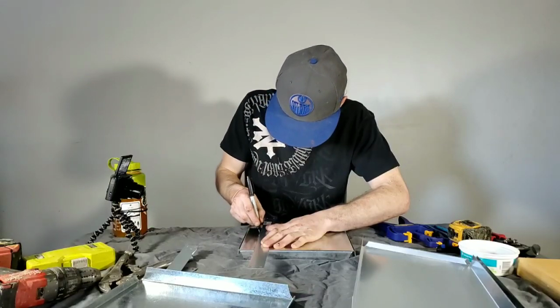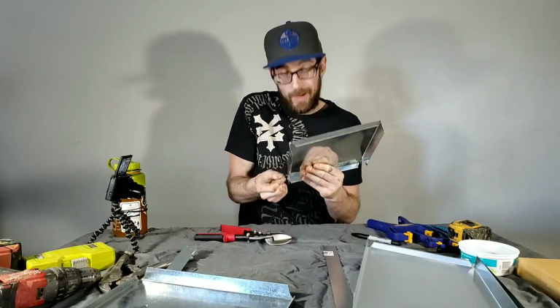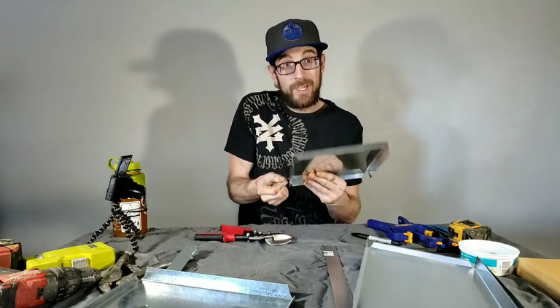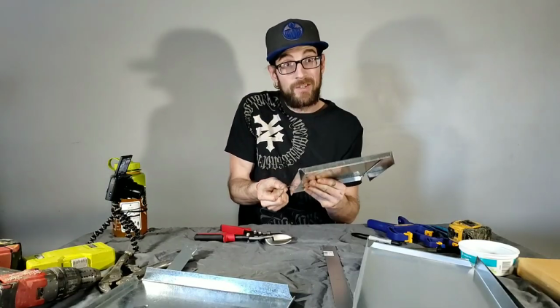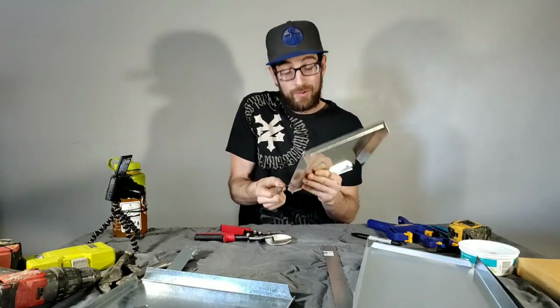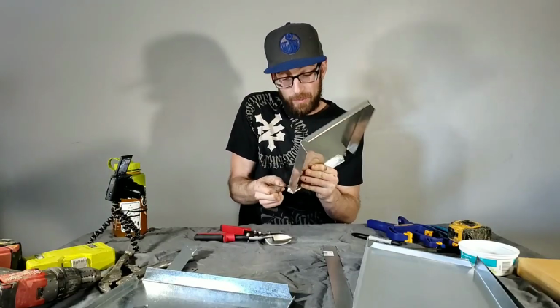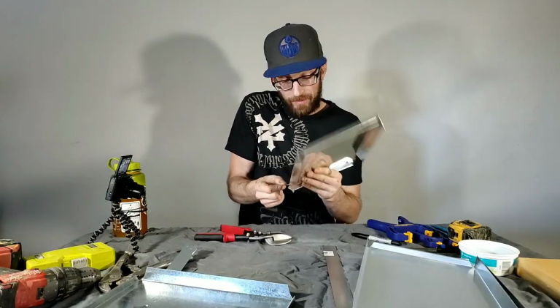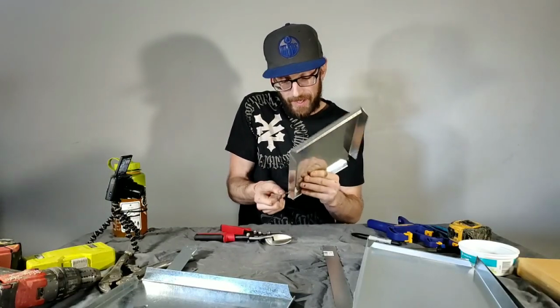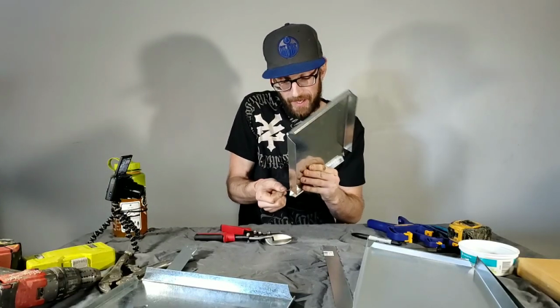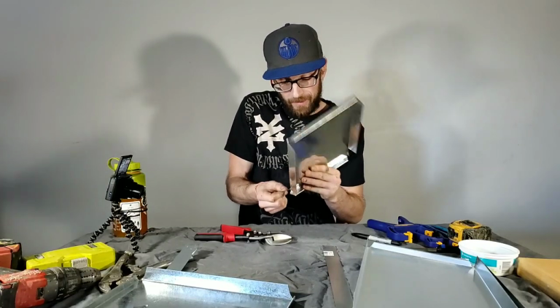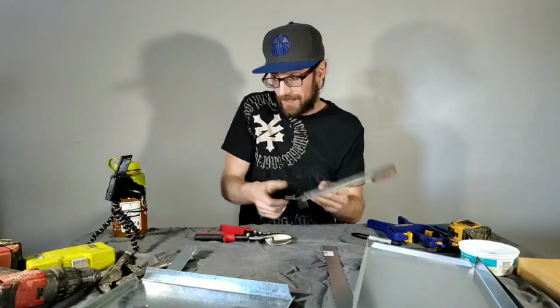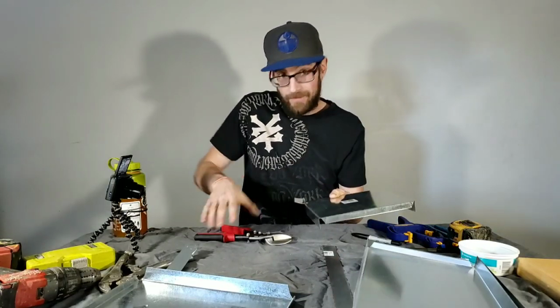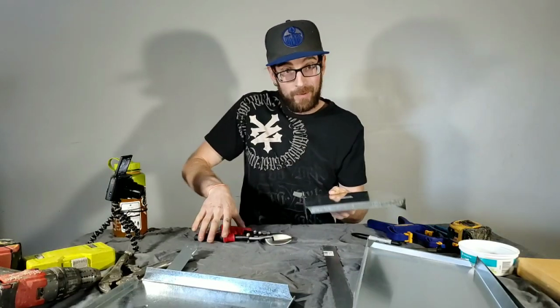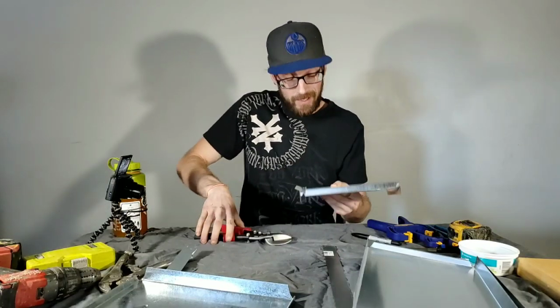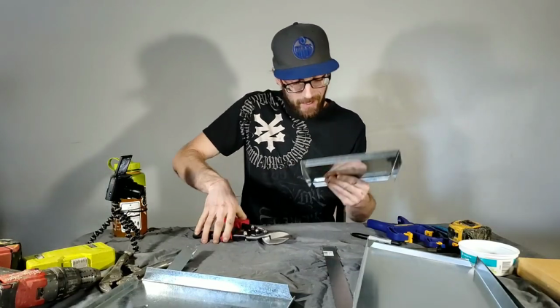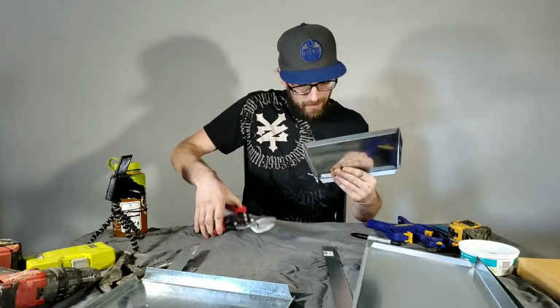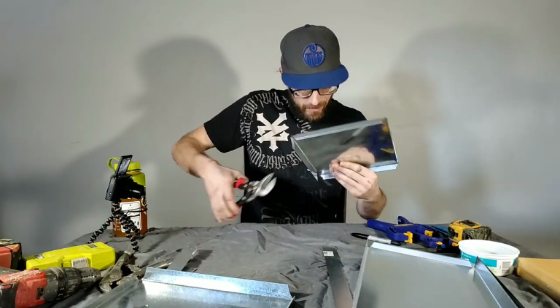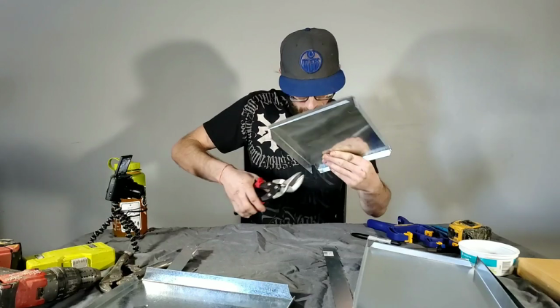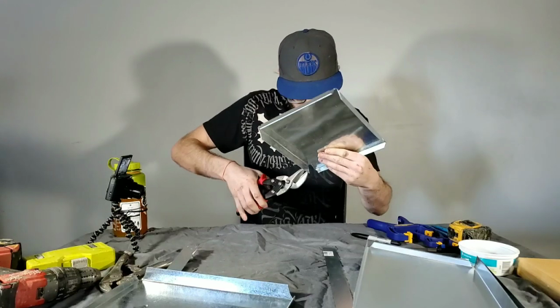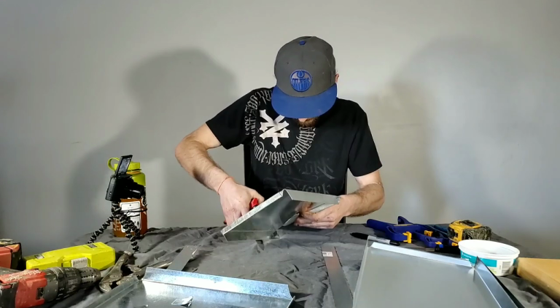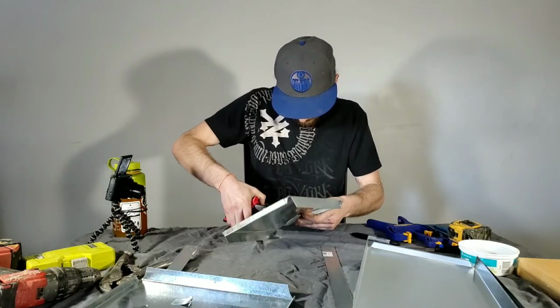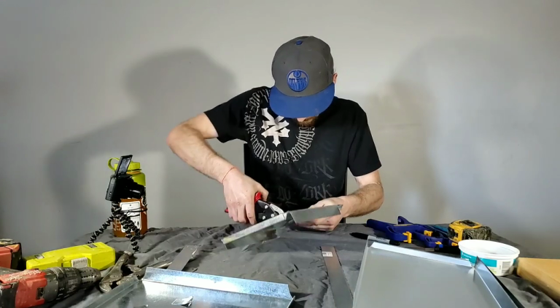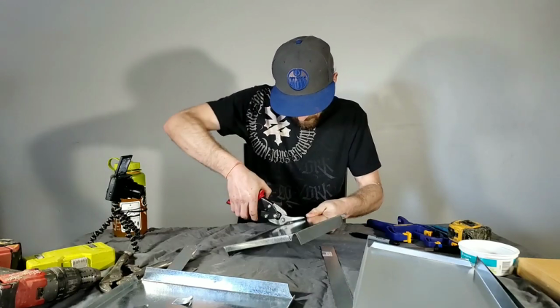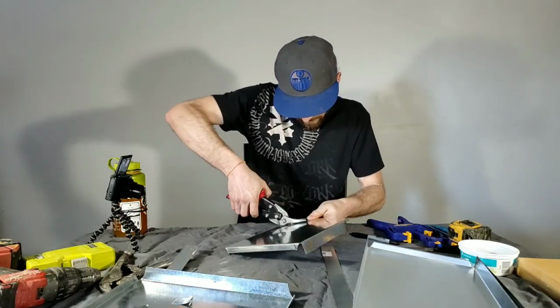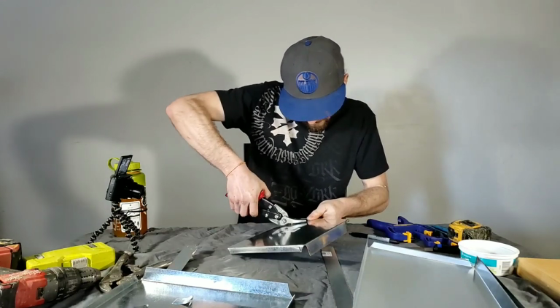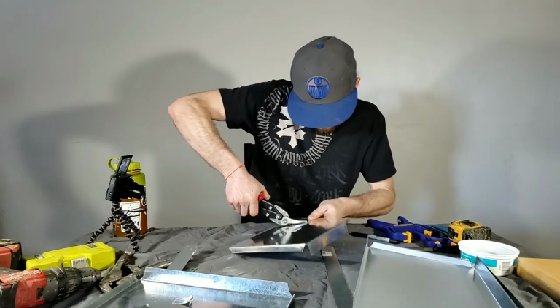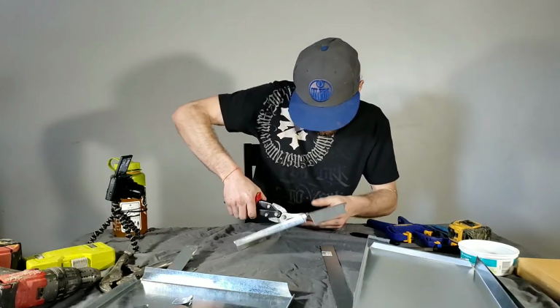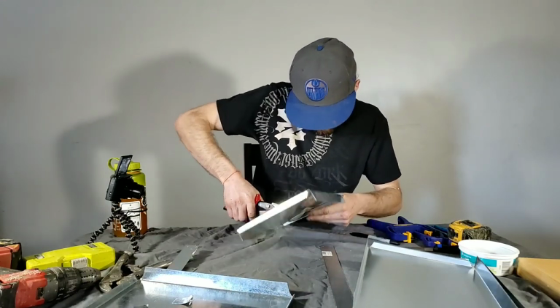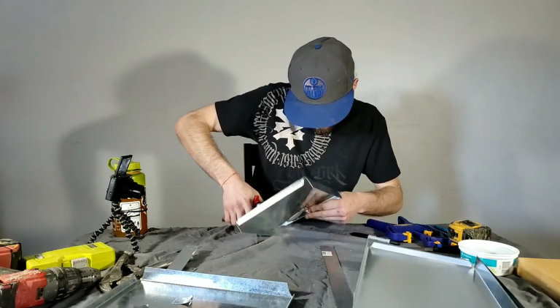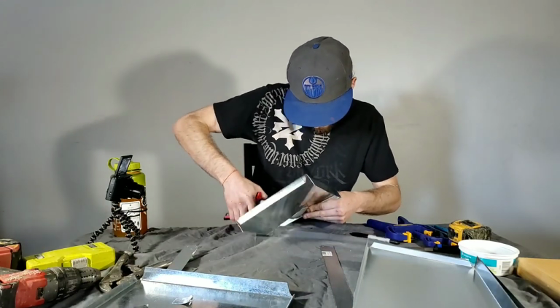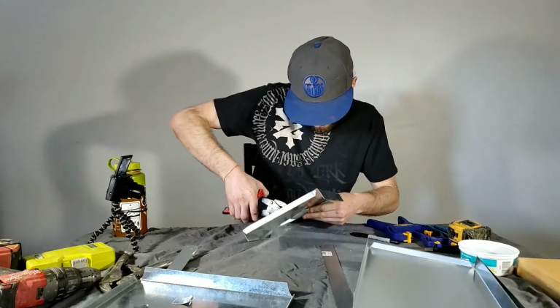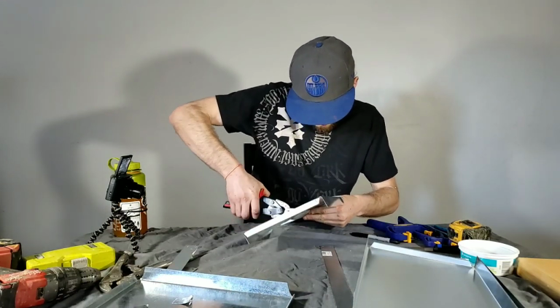Be super freaking careful — this stuff is ridiculously sharp. If I can cut it in a straight line...